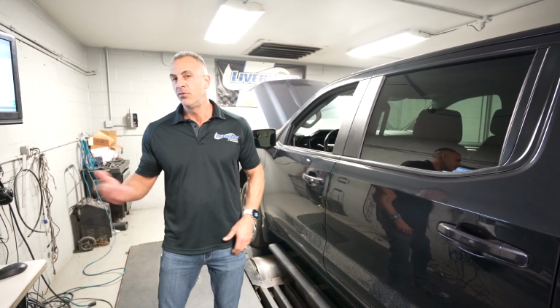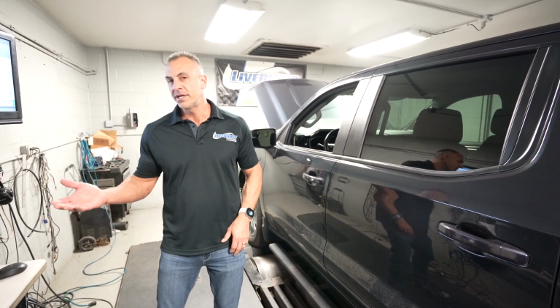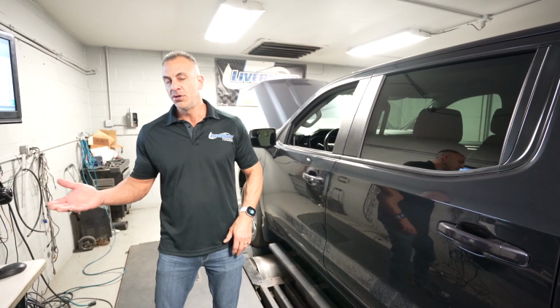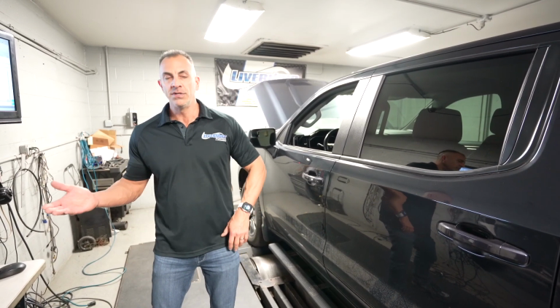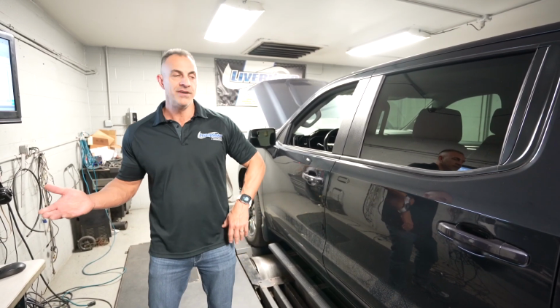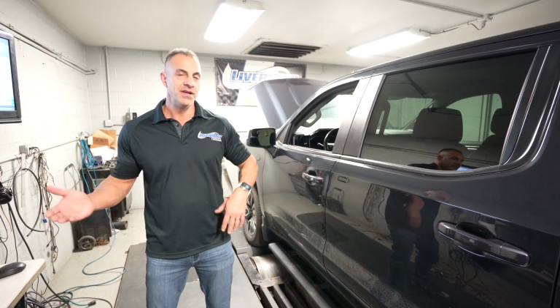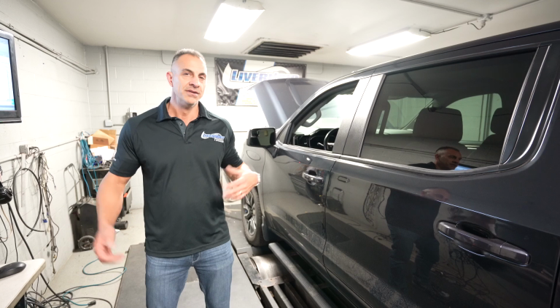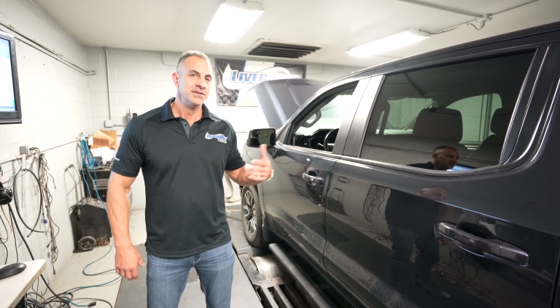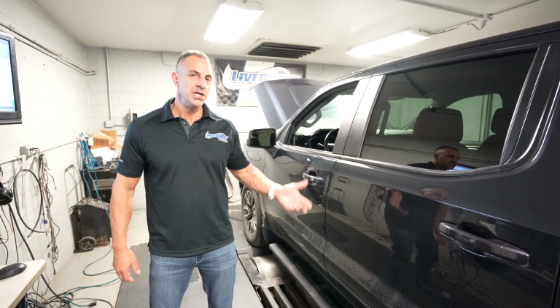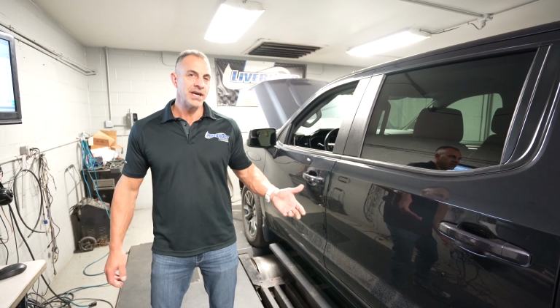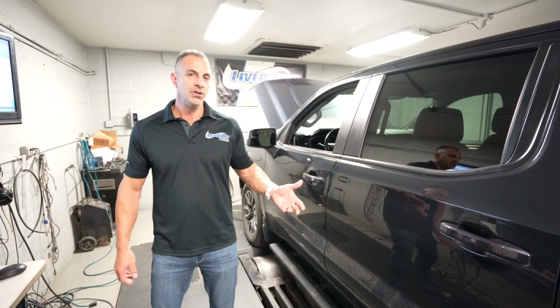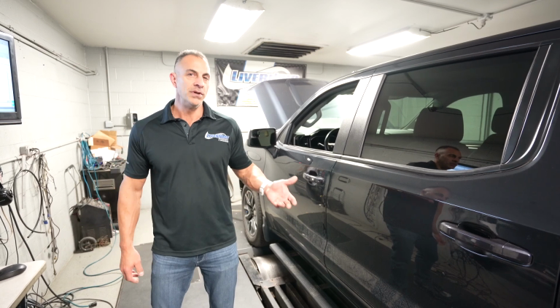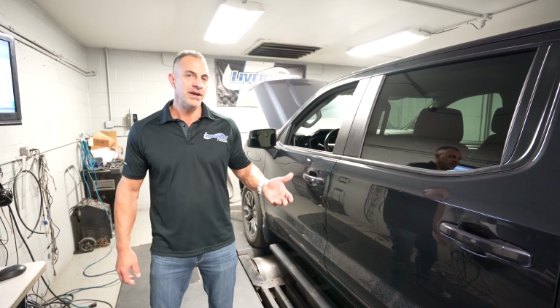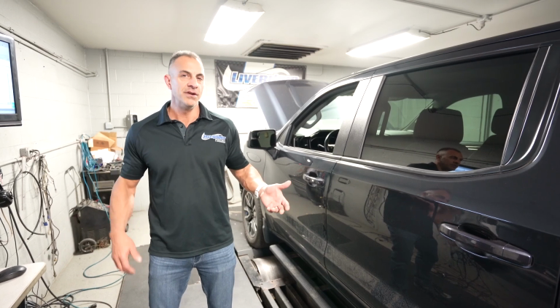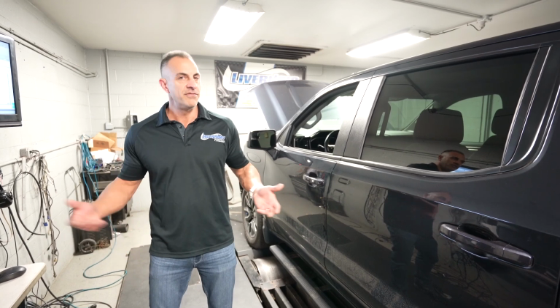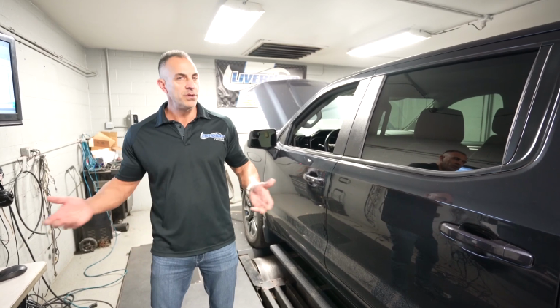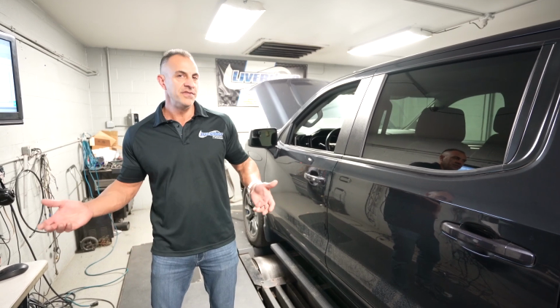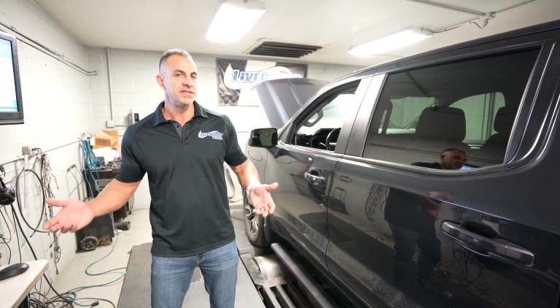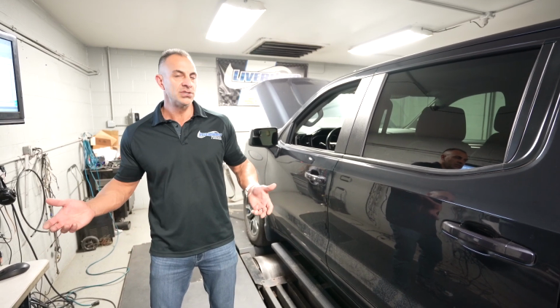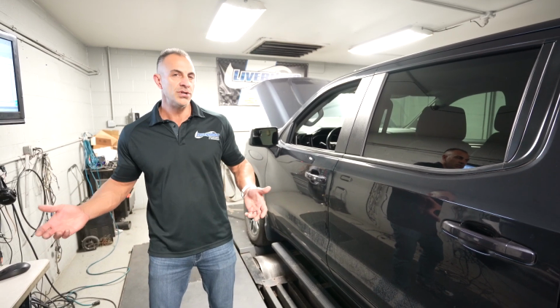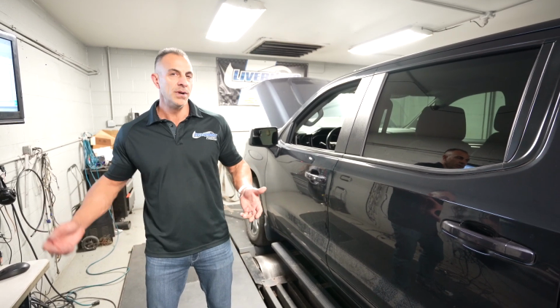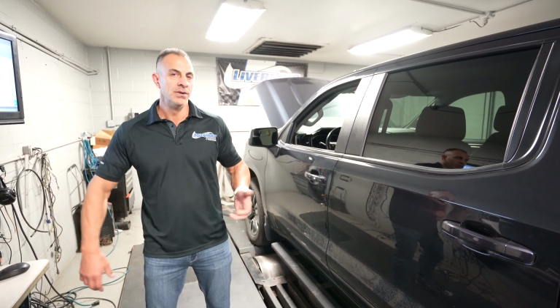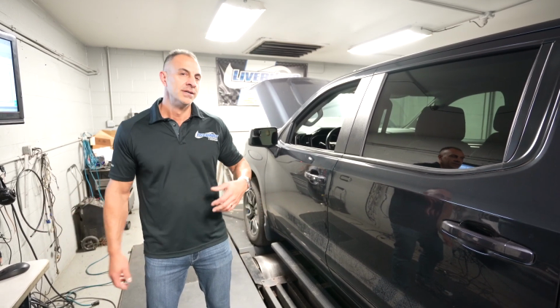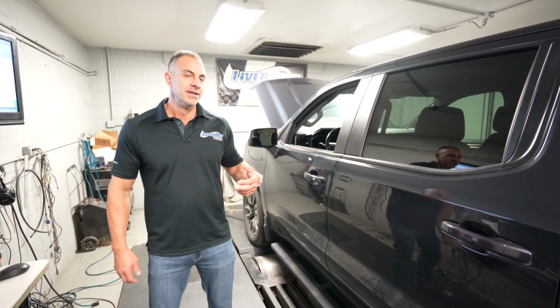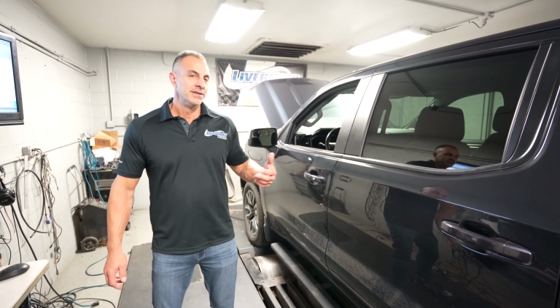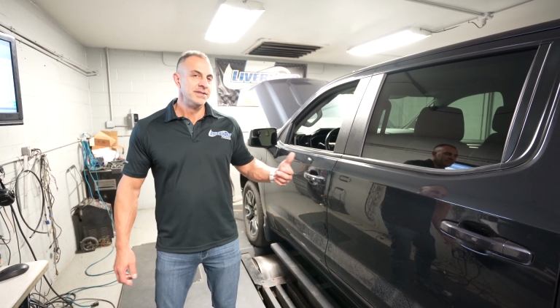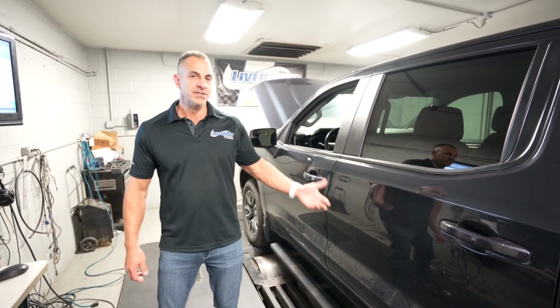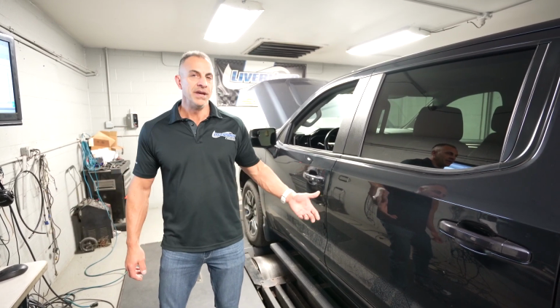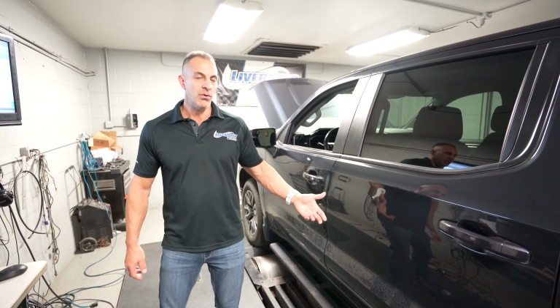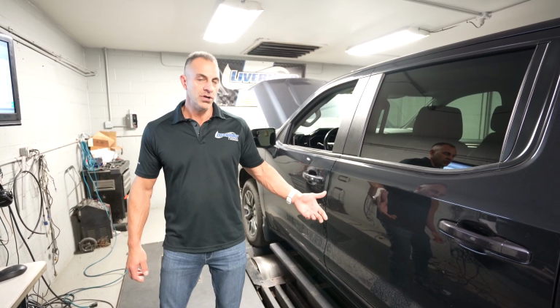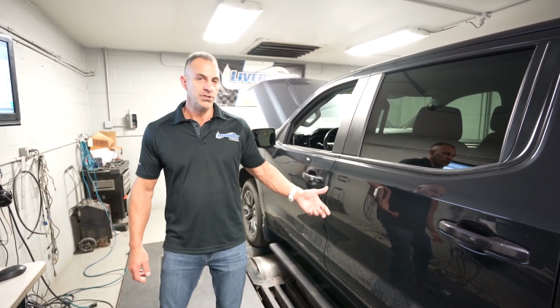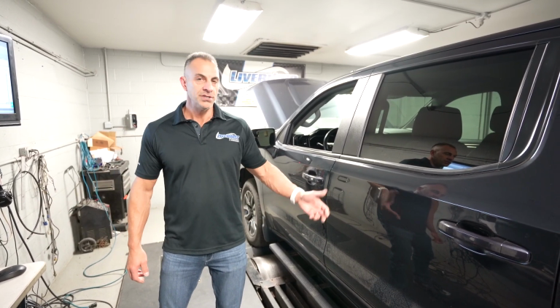Ford's got a 2.7 liter, GM's got a 2.7 liter. The Ford is a V6 twin turbo. This is a big Ford-style turbocharger.